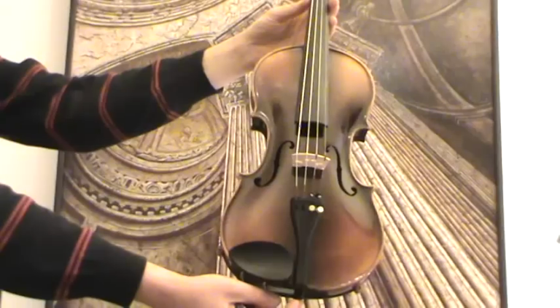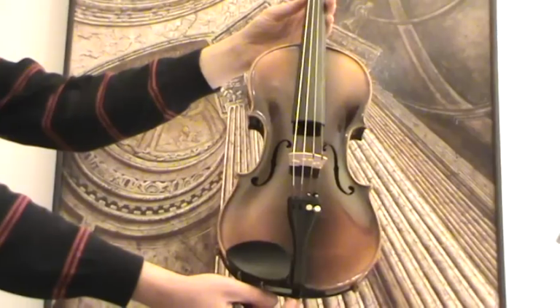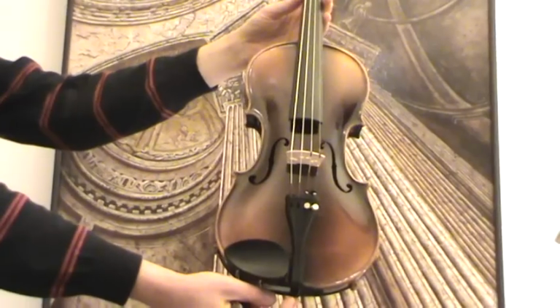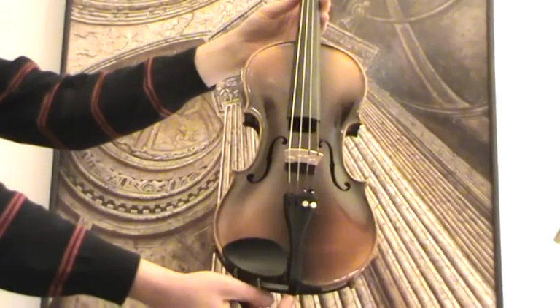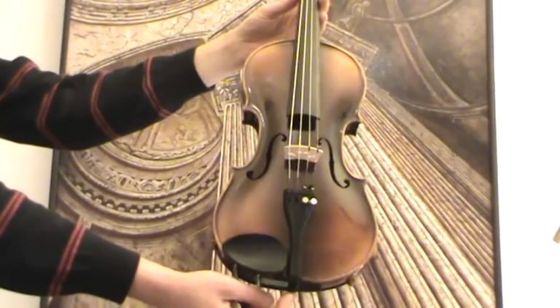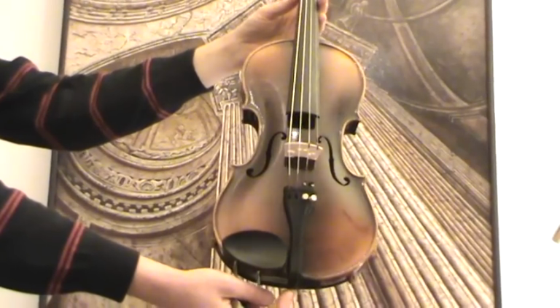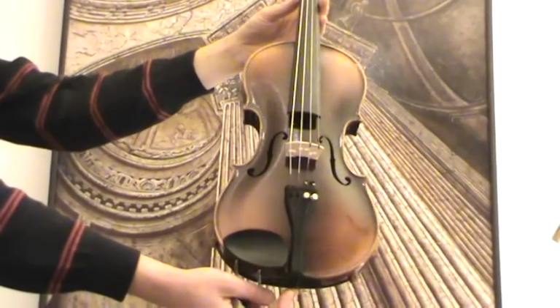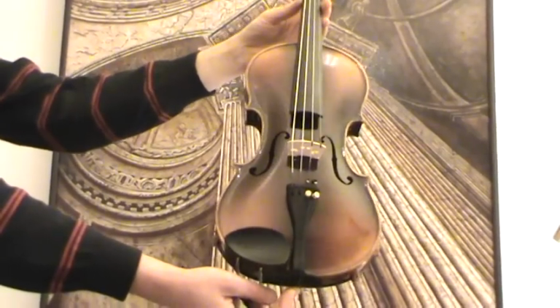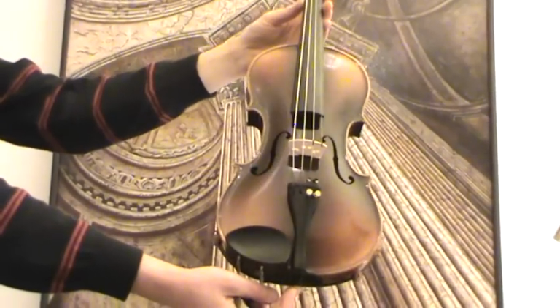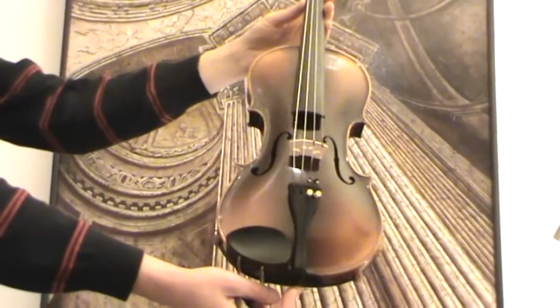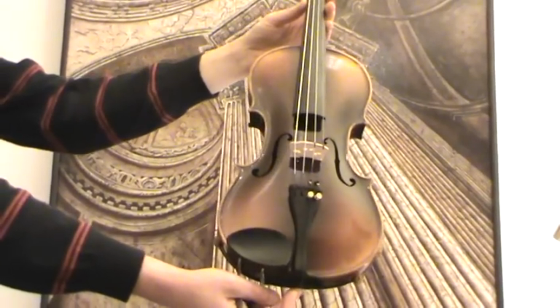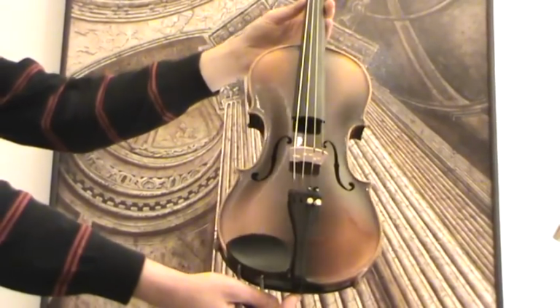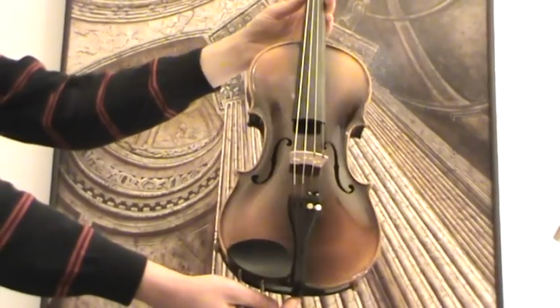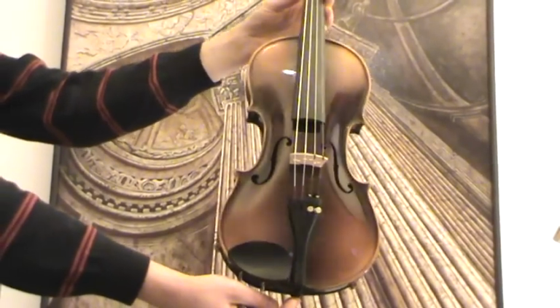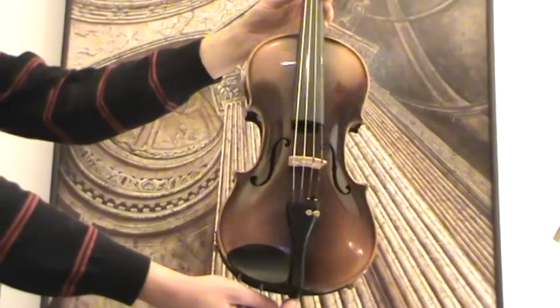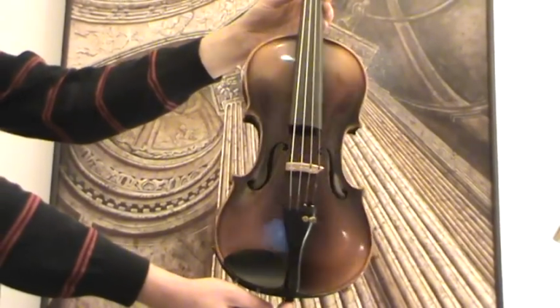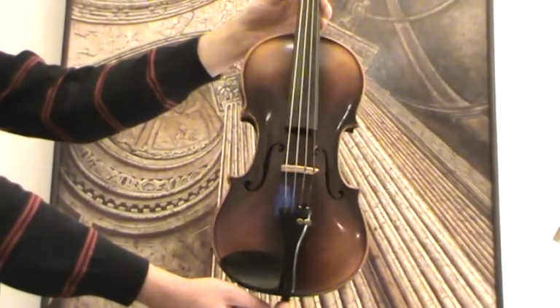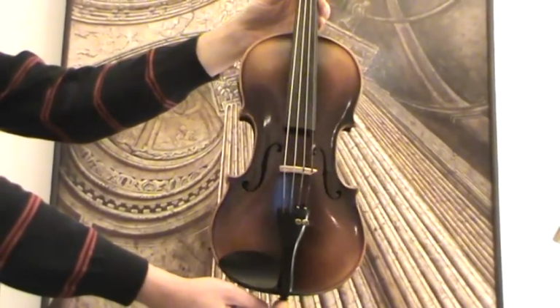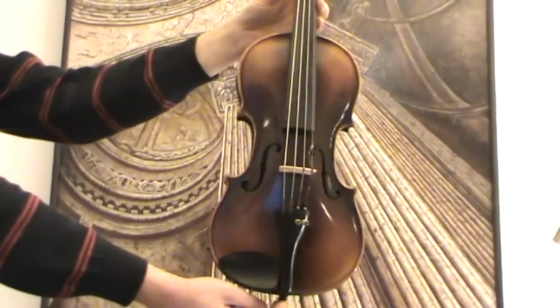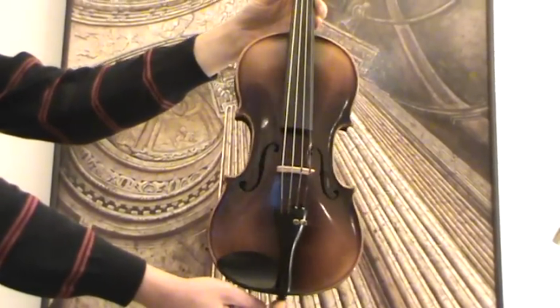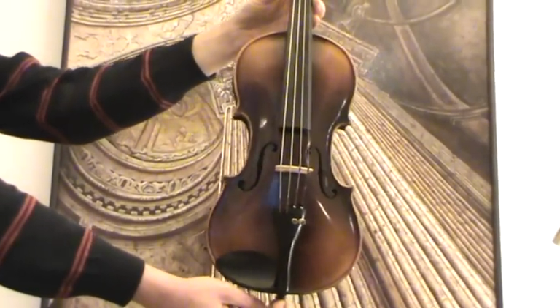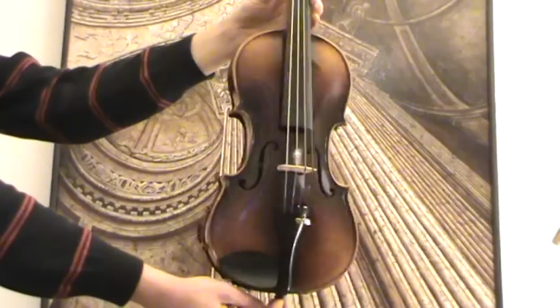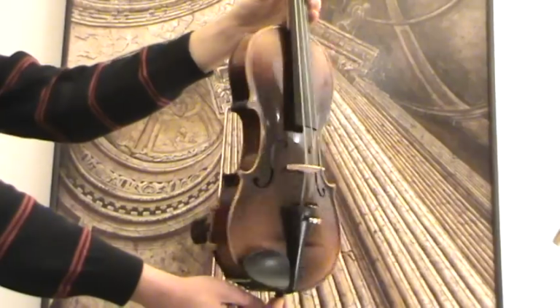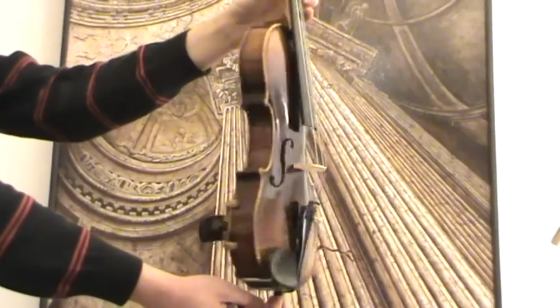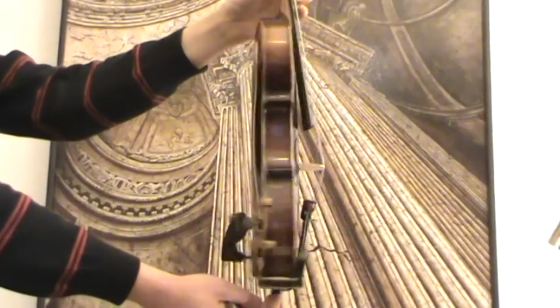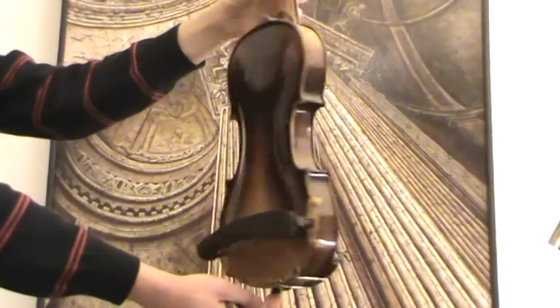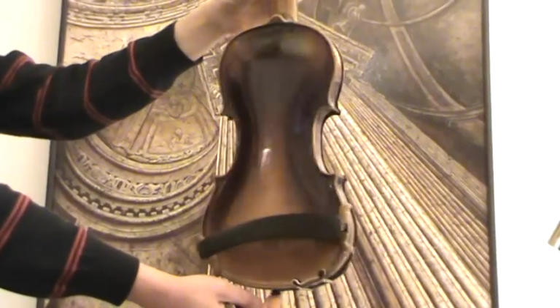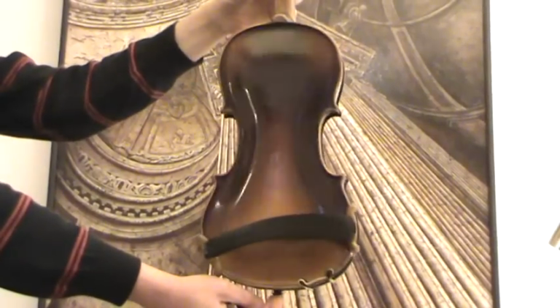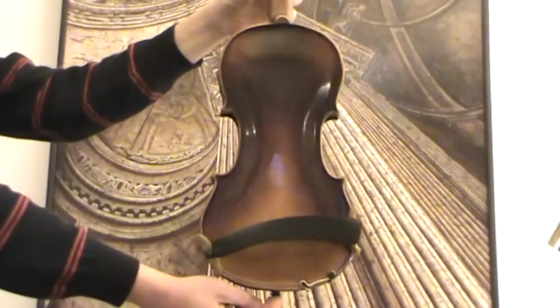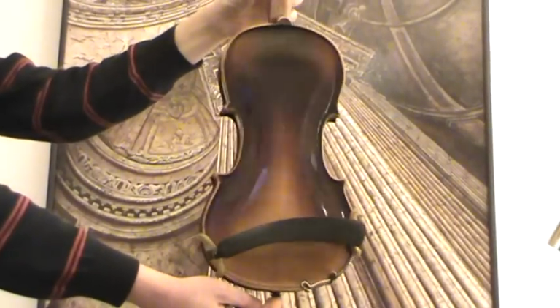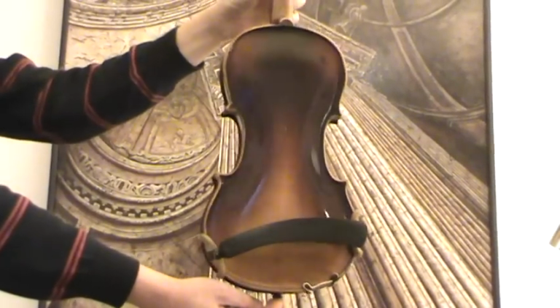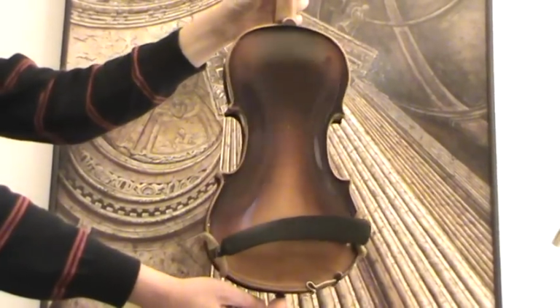Steiner labeled violin. We would estimate its age around 1950s and 1960s.